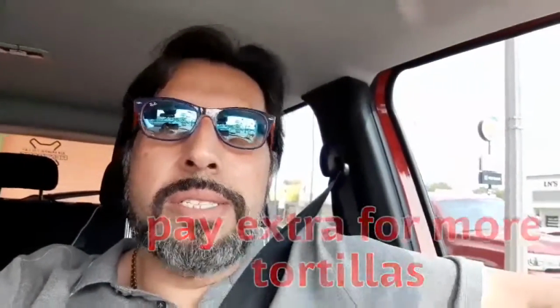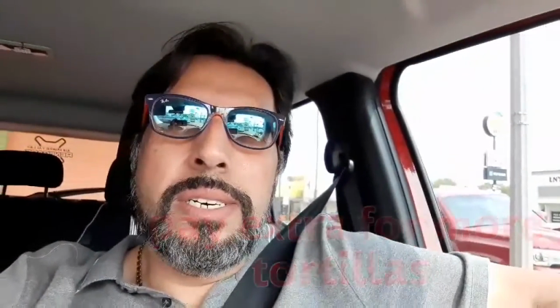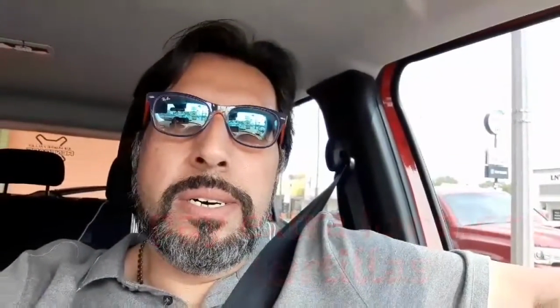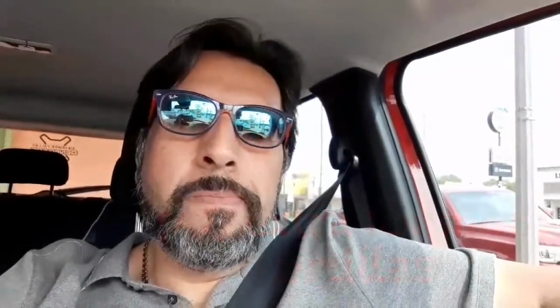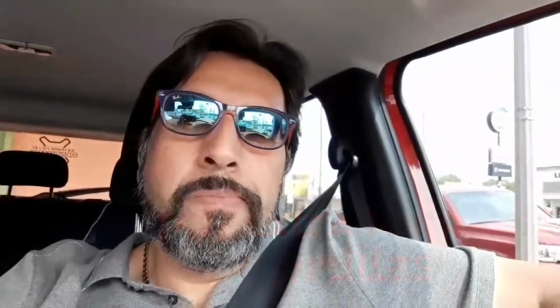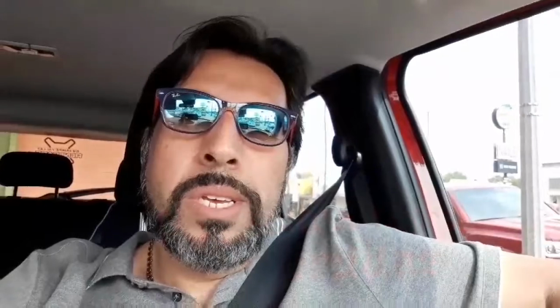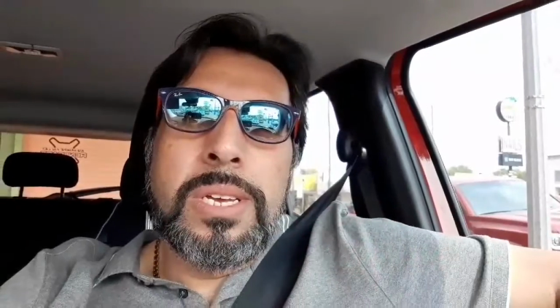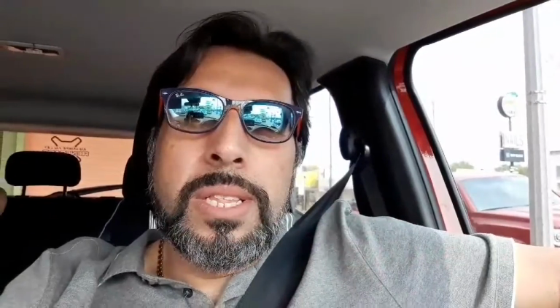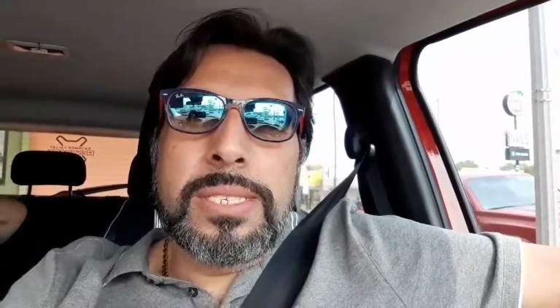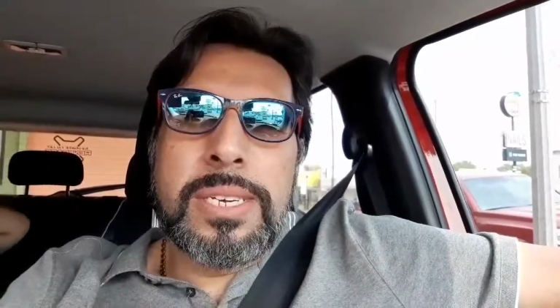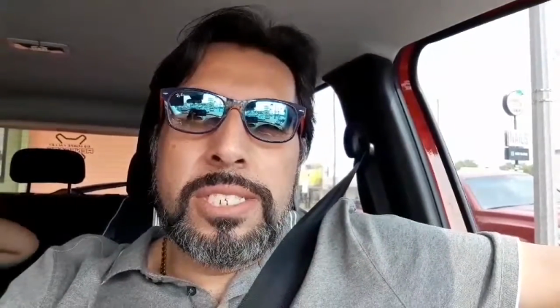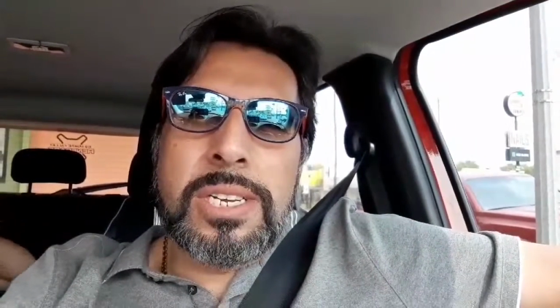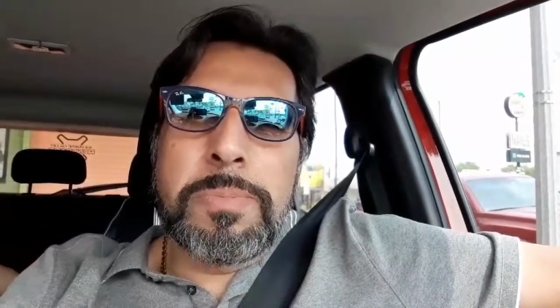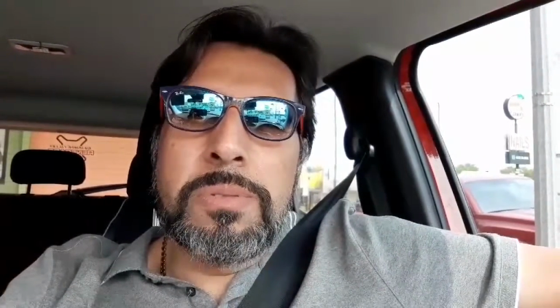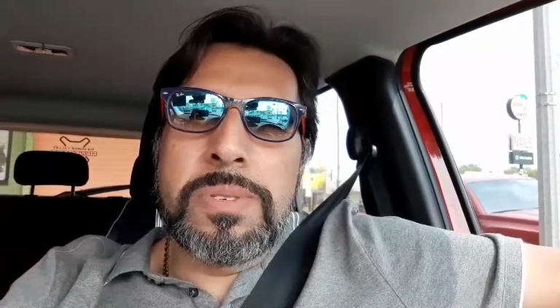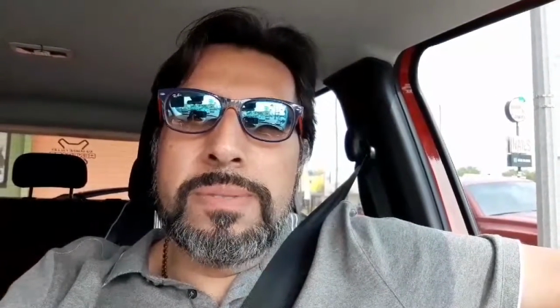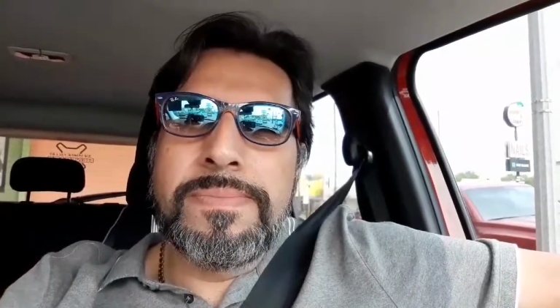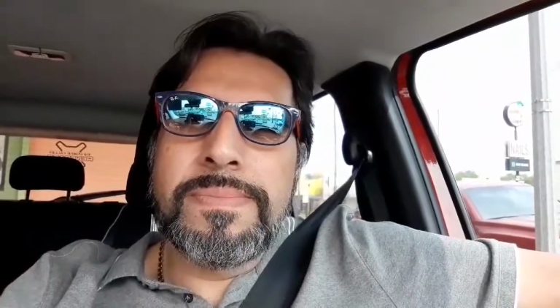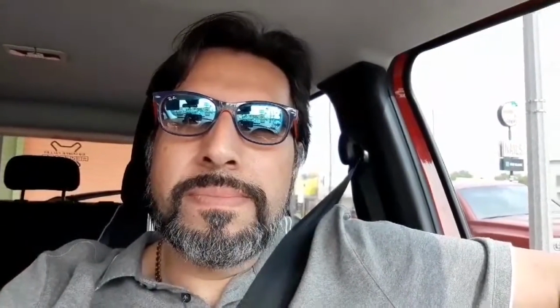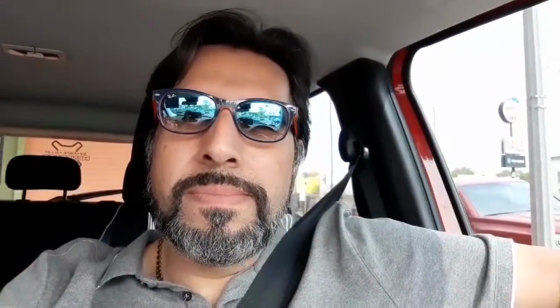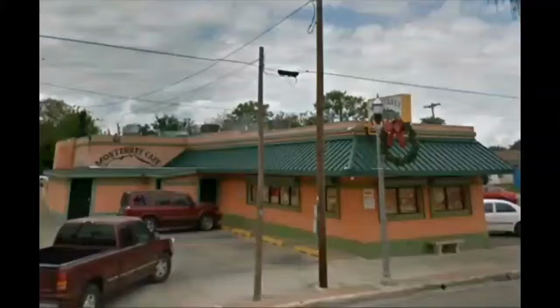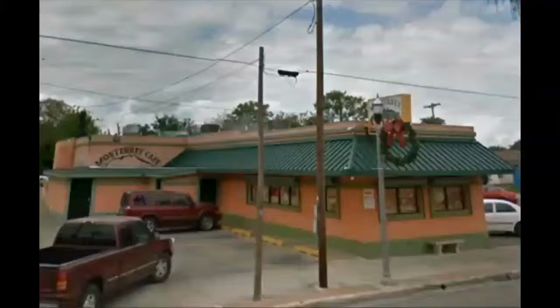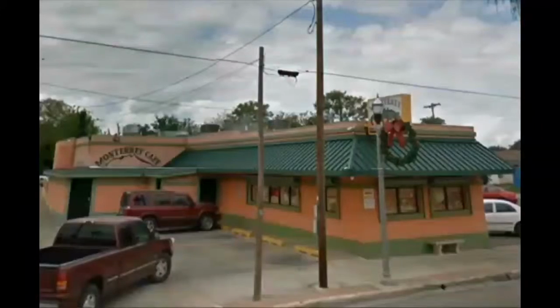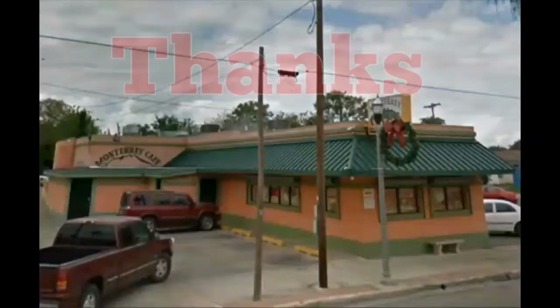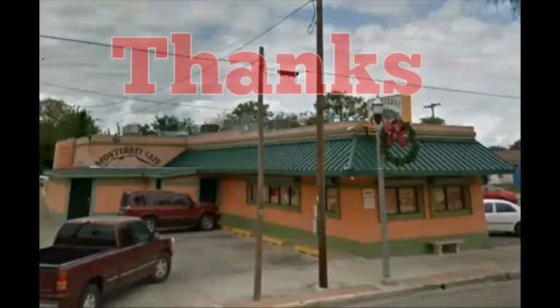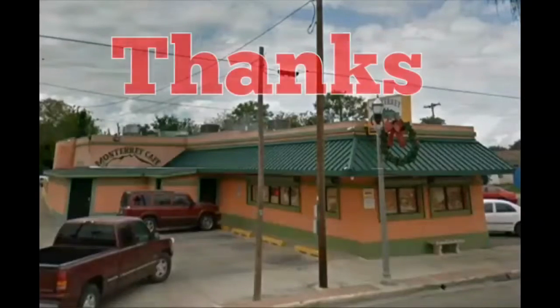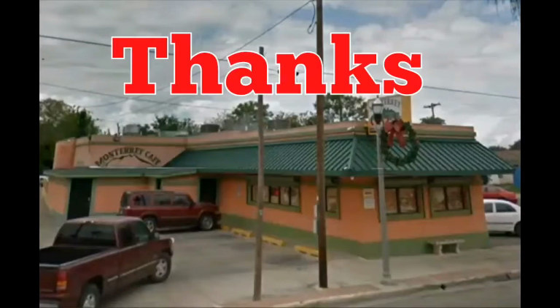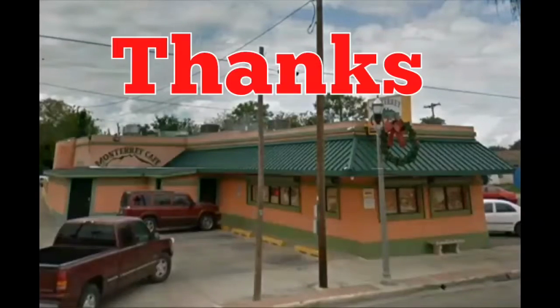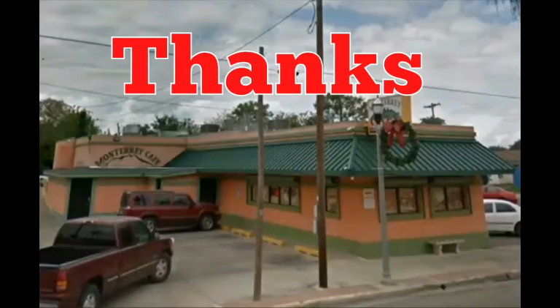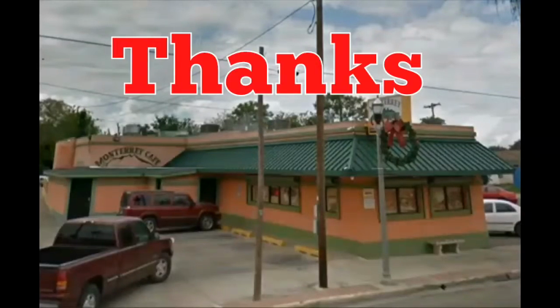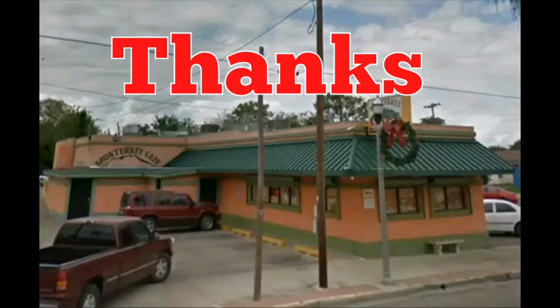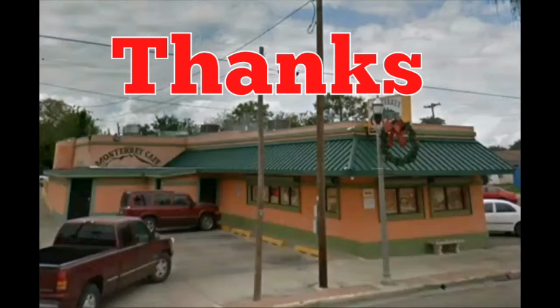And like I said, Johnny approves. Have a great day, everybody. Bye bye.